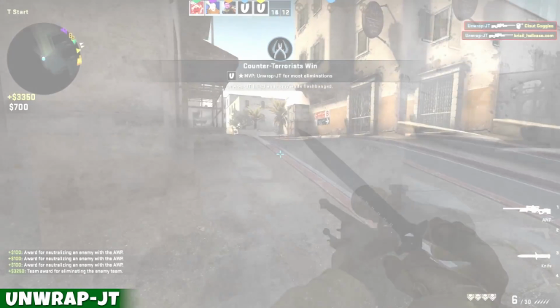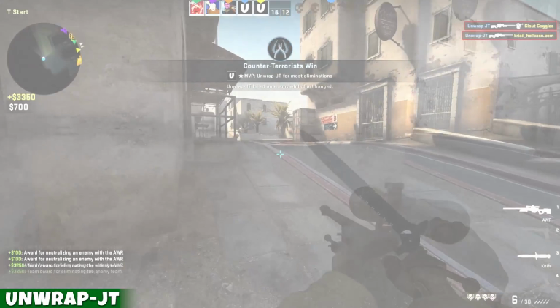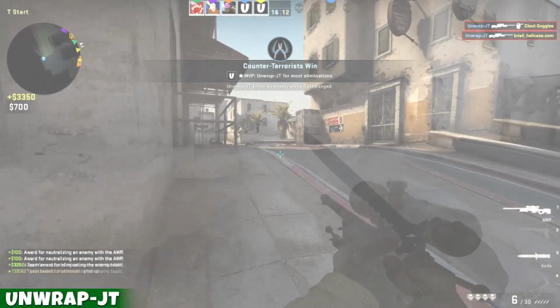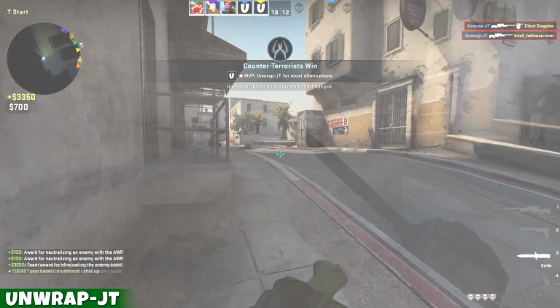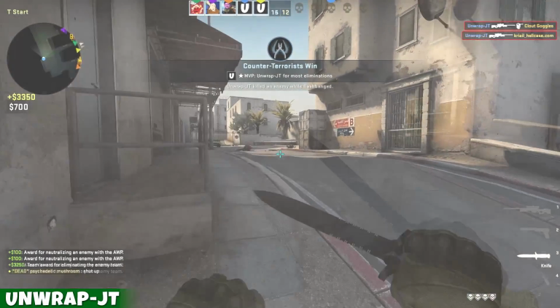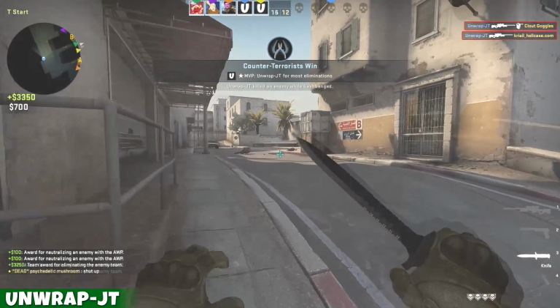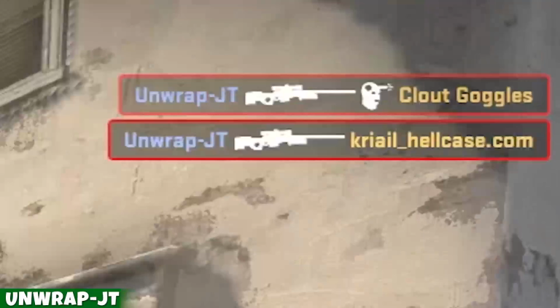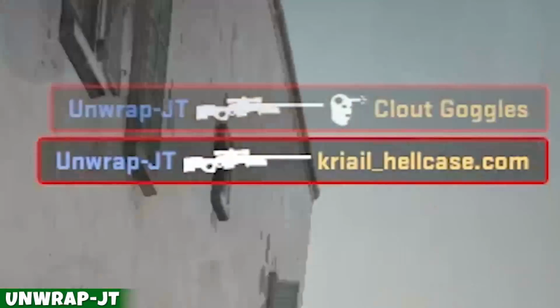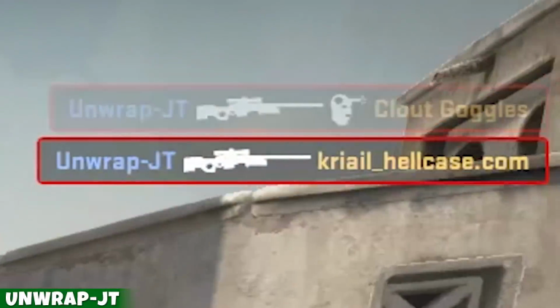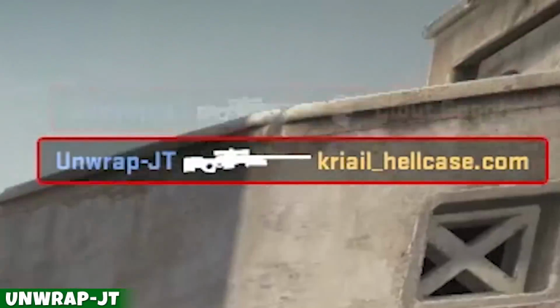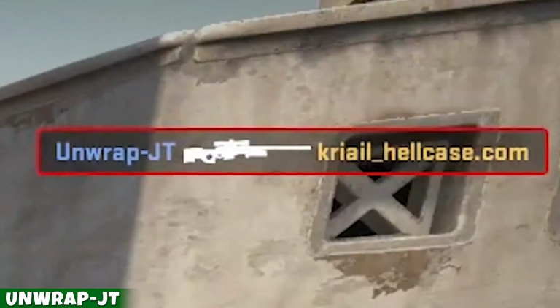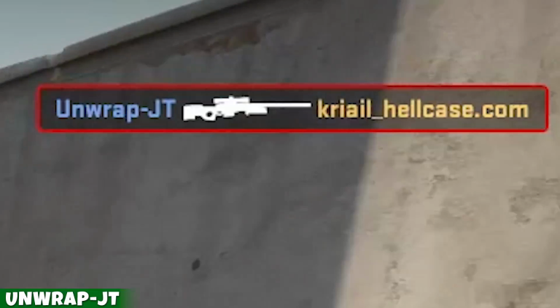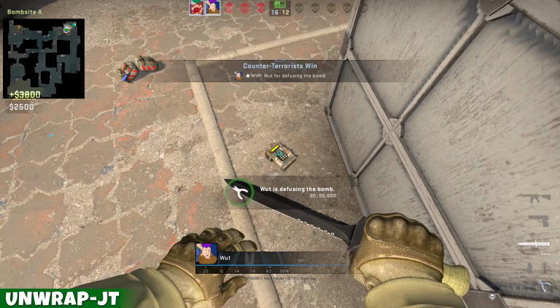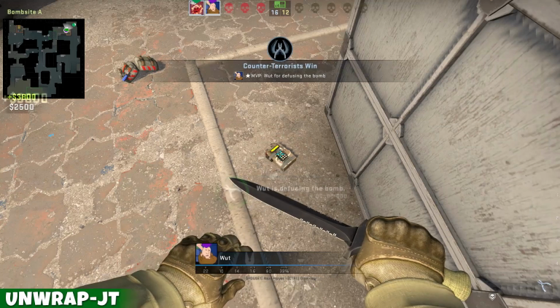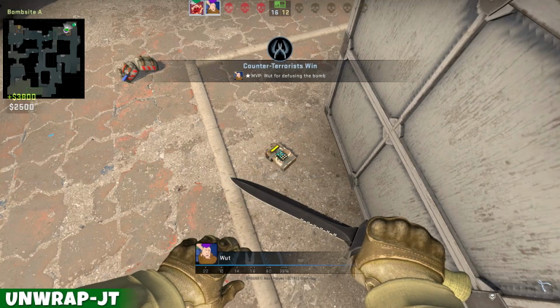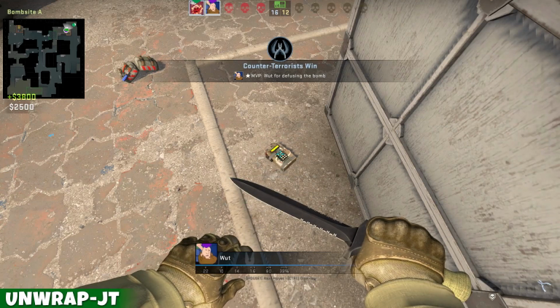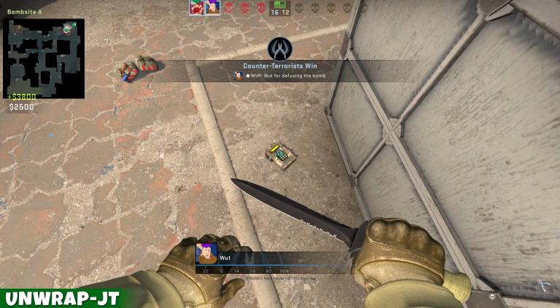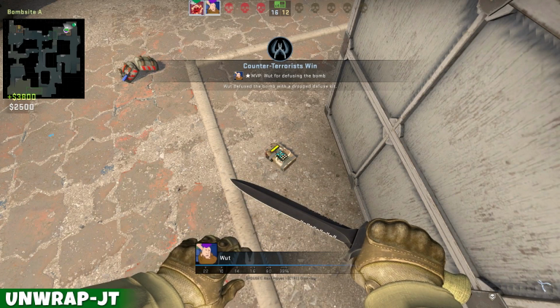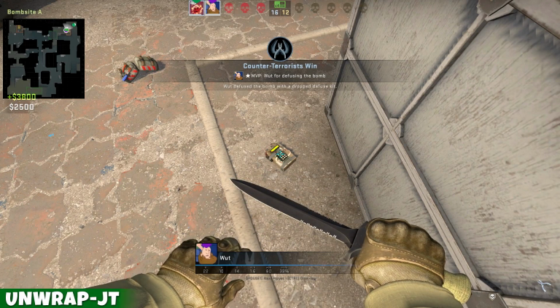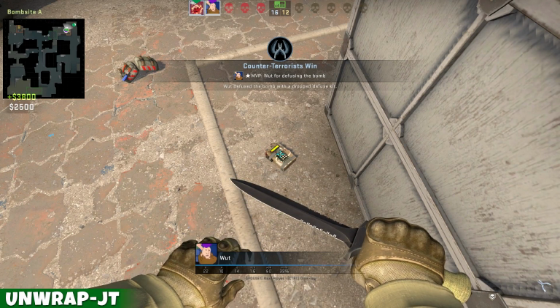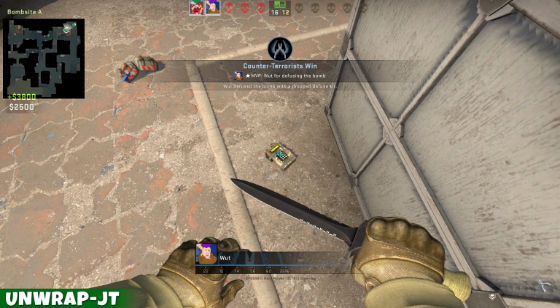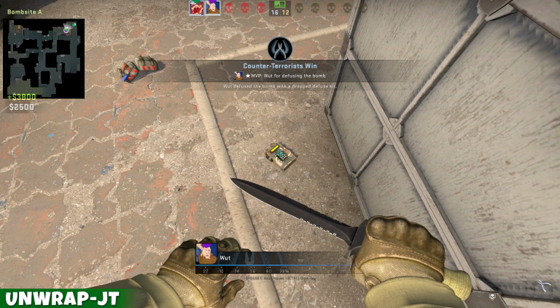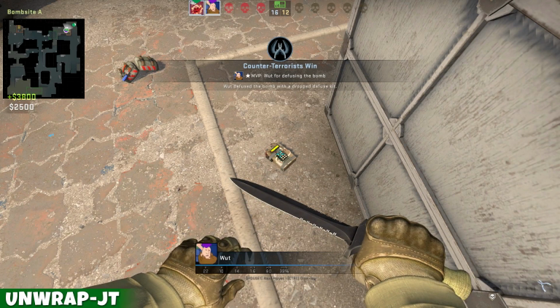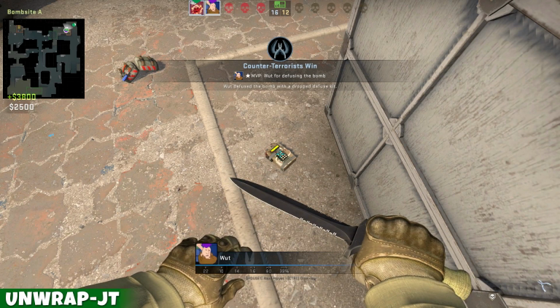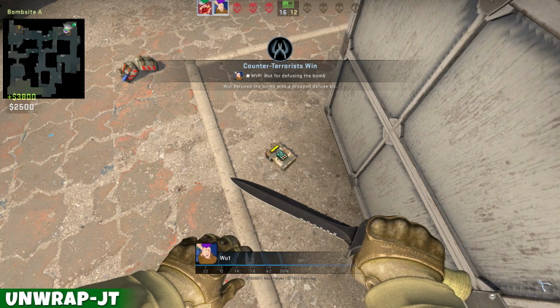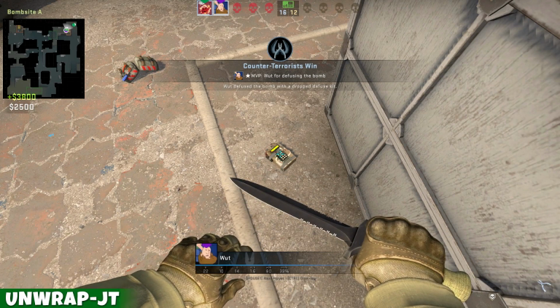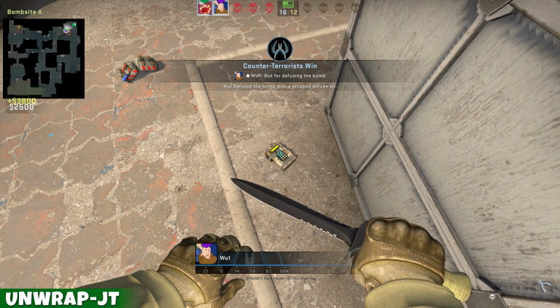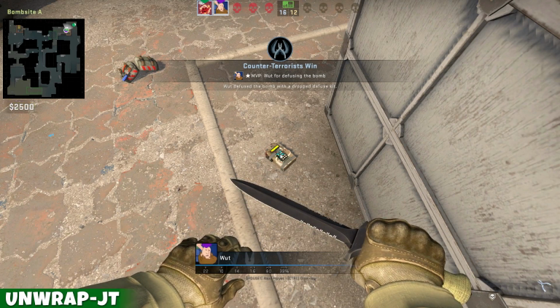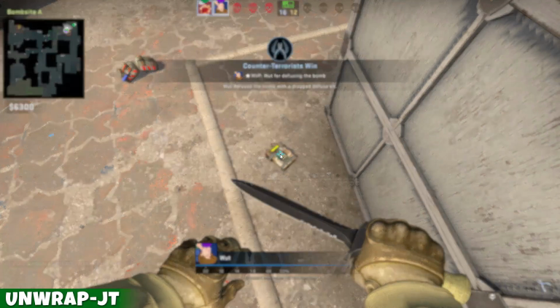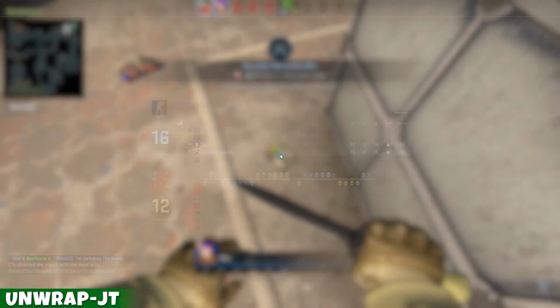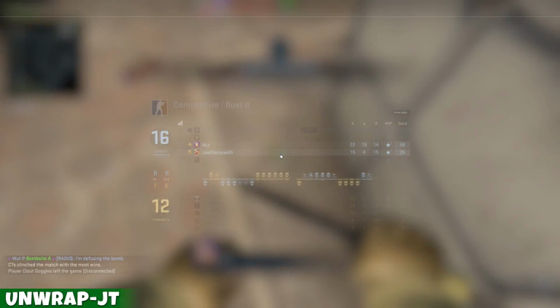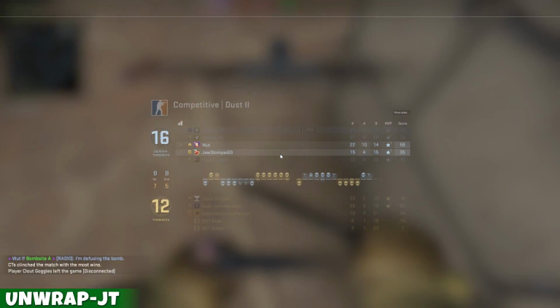Oh my god, I killed him with a flashbang. Nice. Counter-terrorists win!